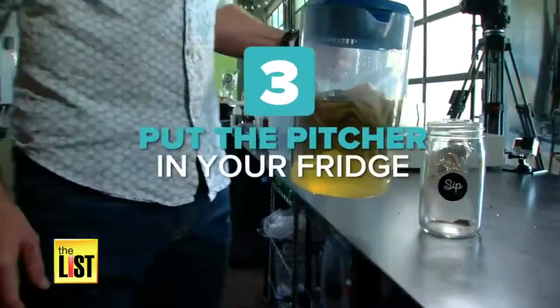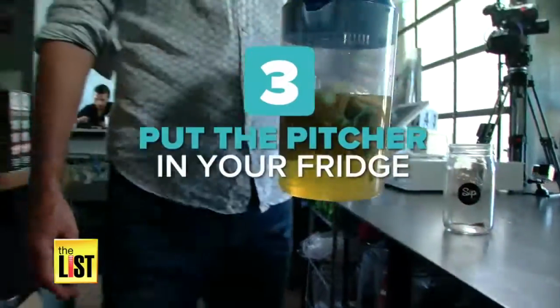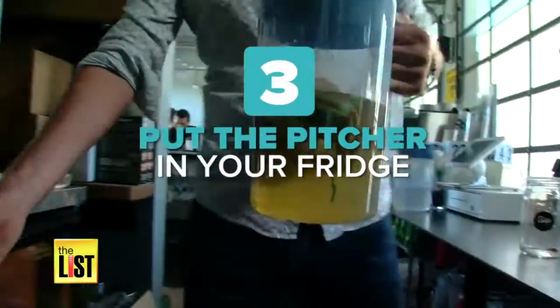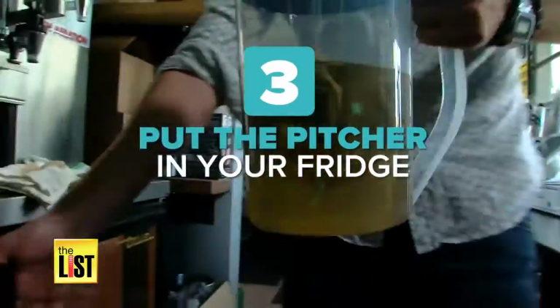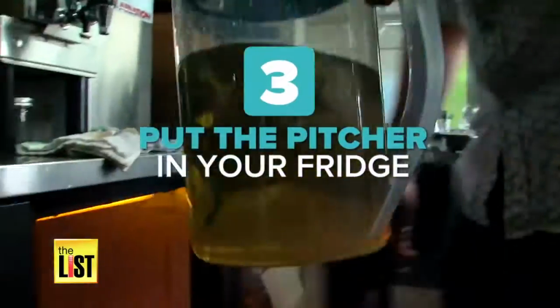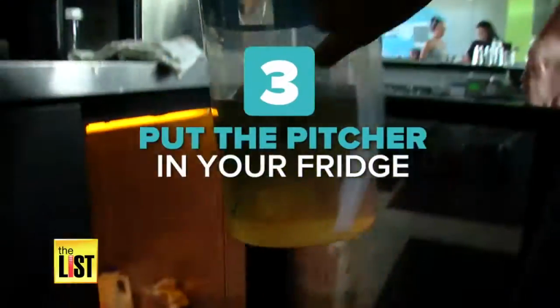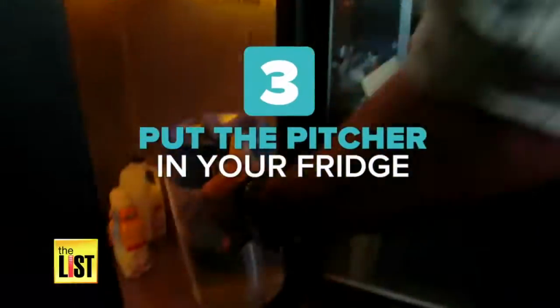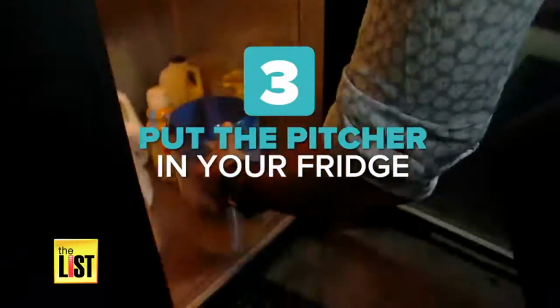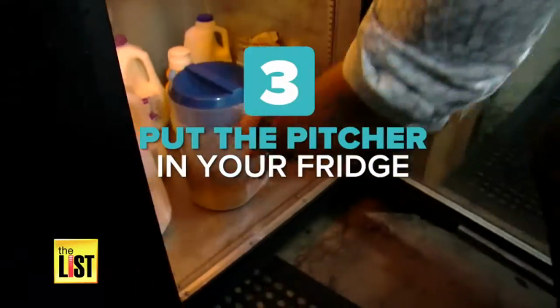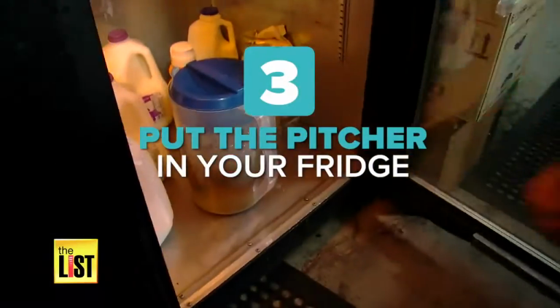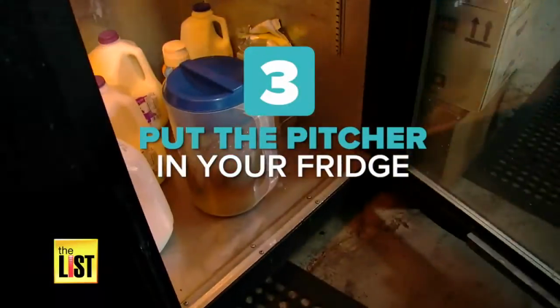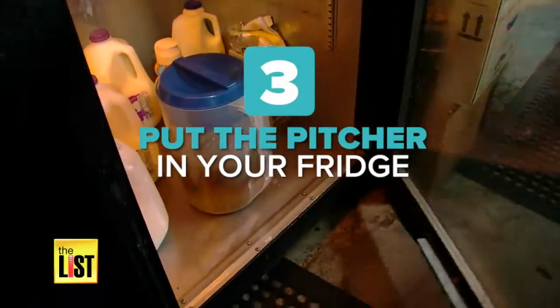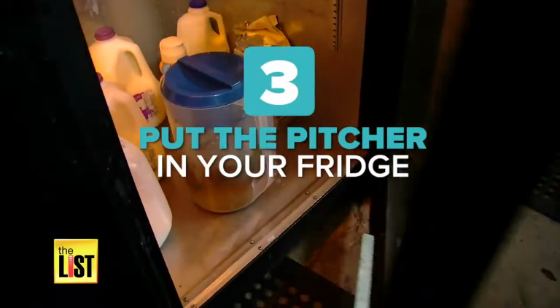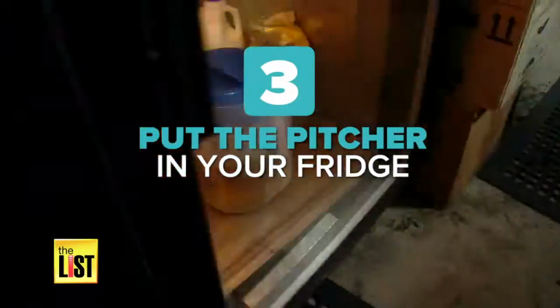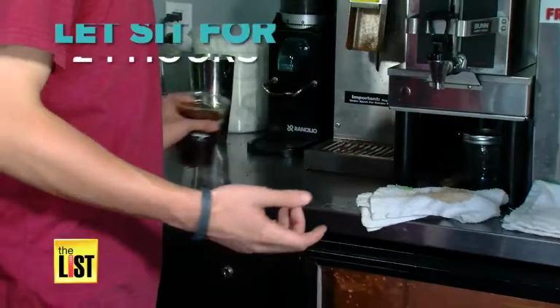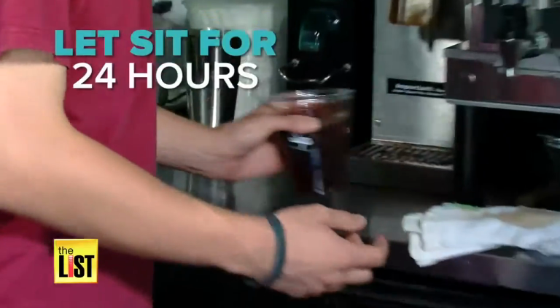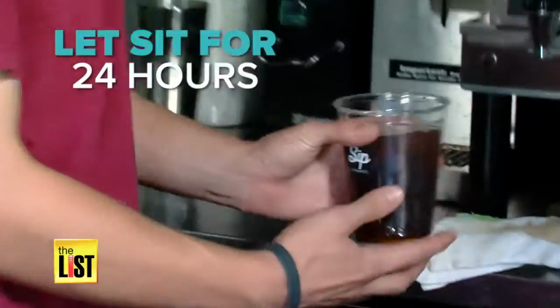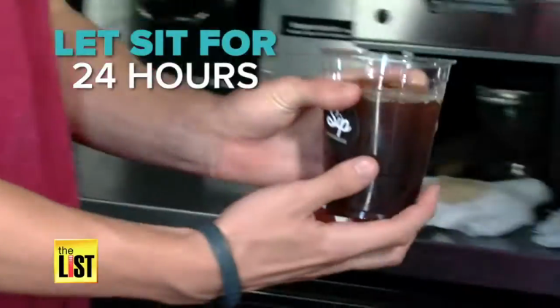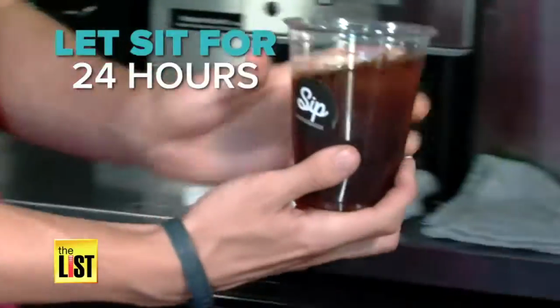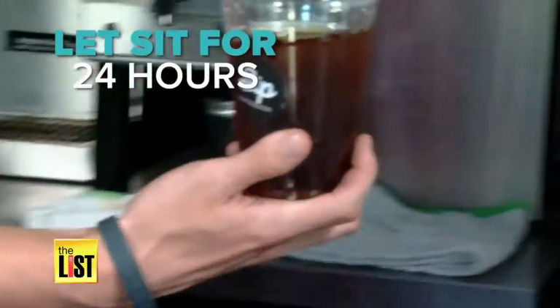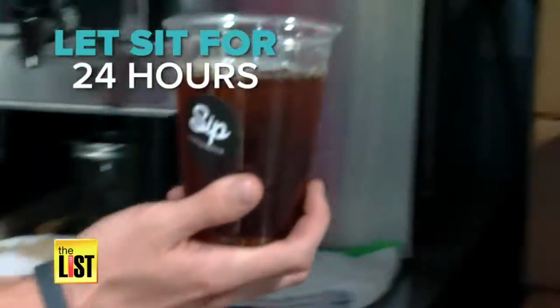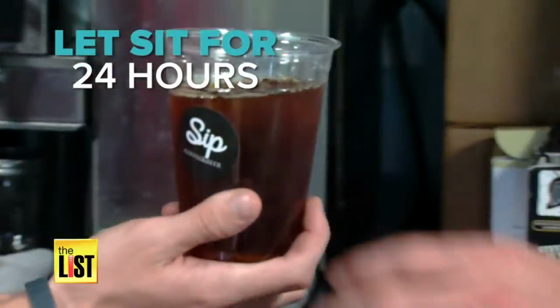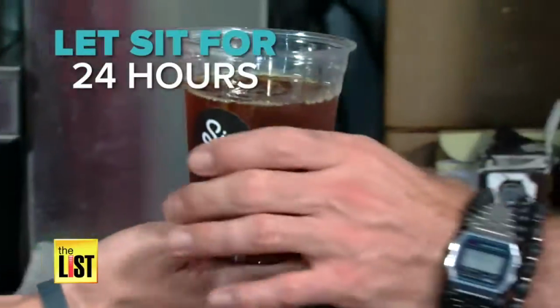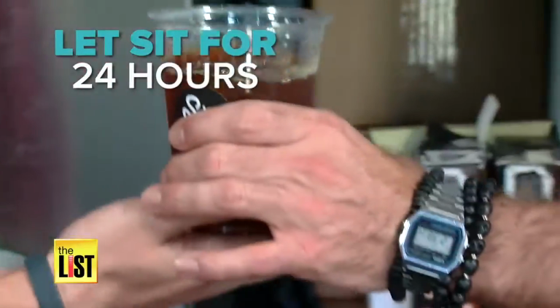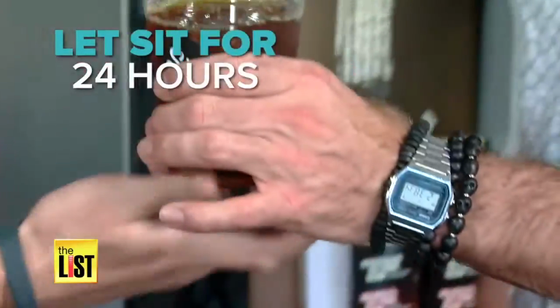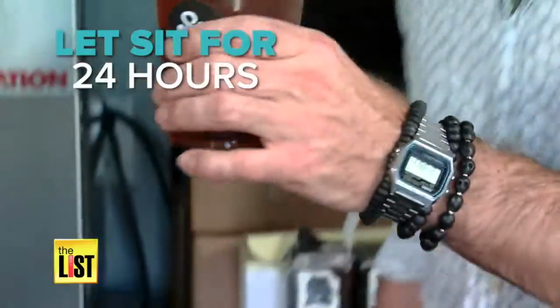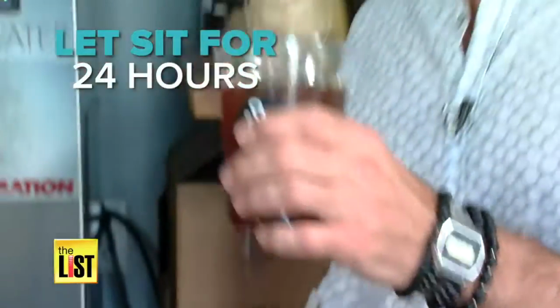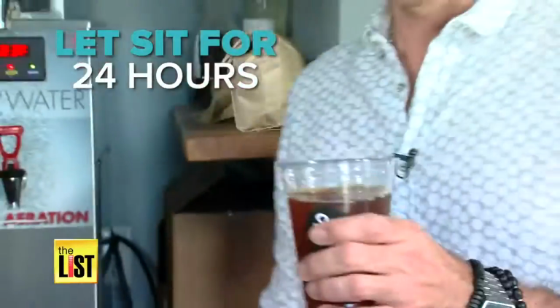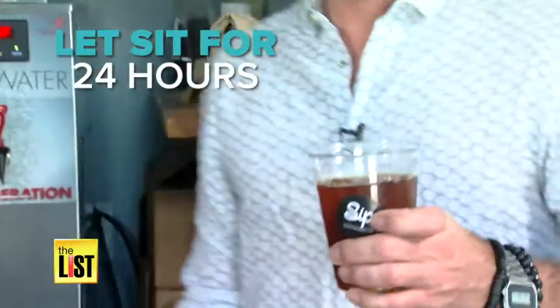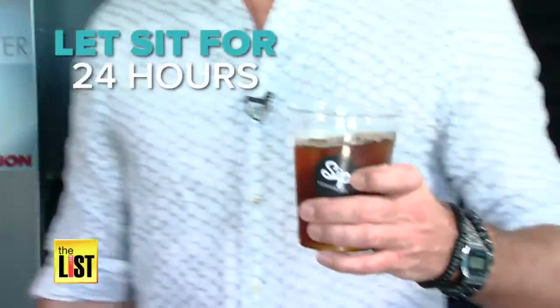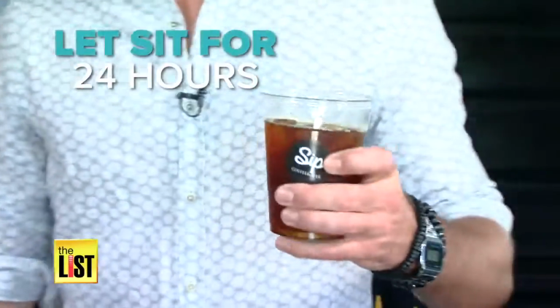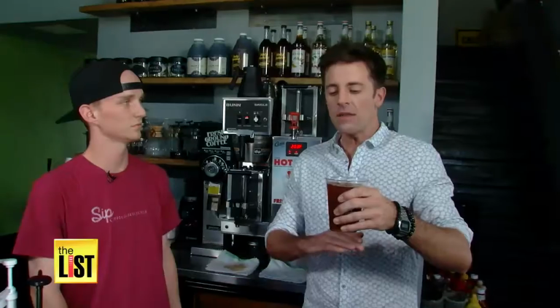Step three, put the pitcher in the fridge. 24 hours later, you have a delicious cold brew to drink.